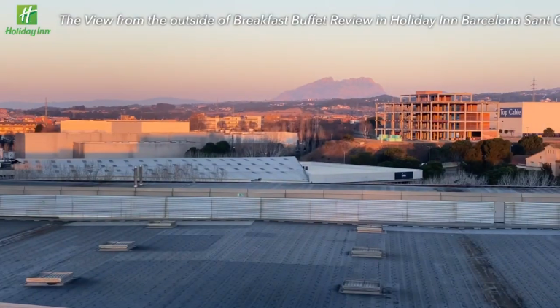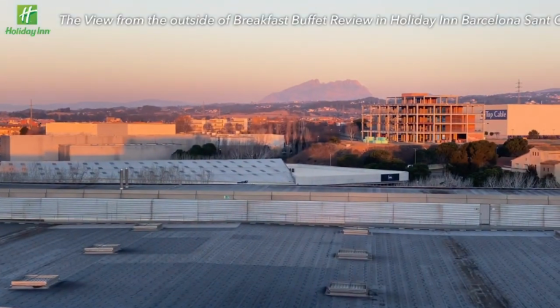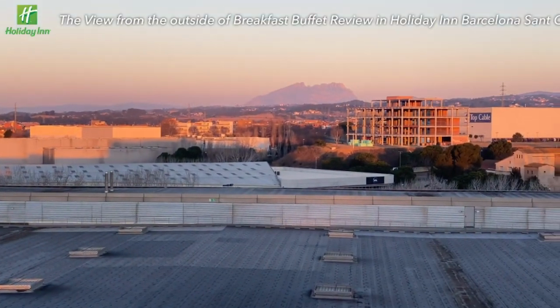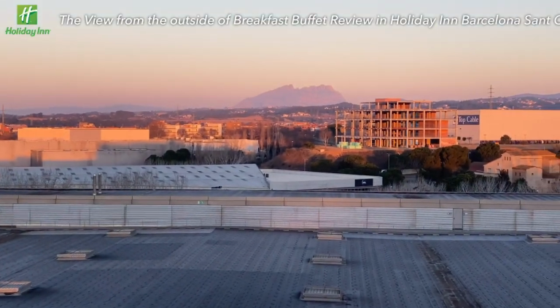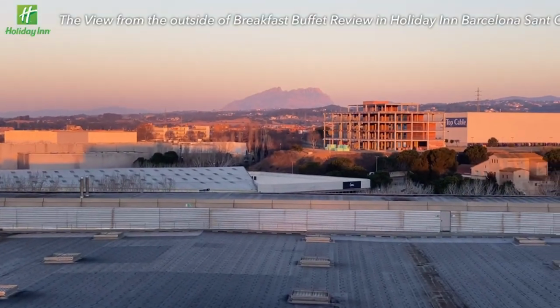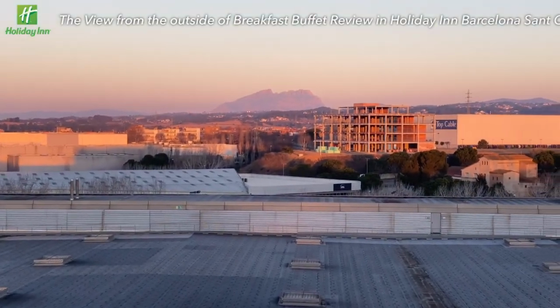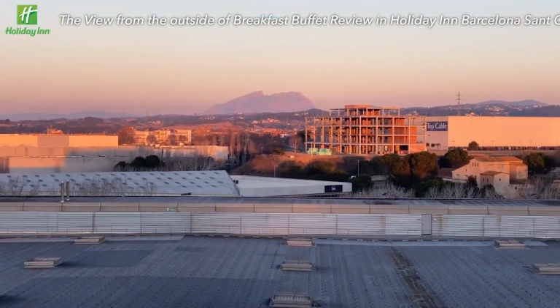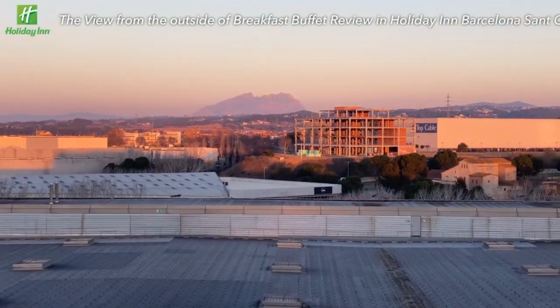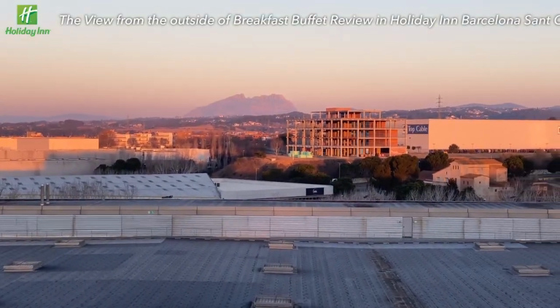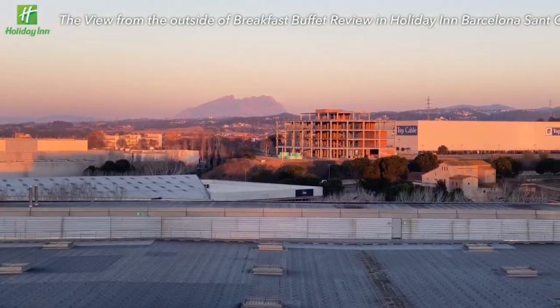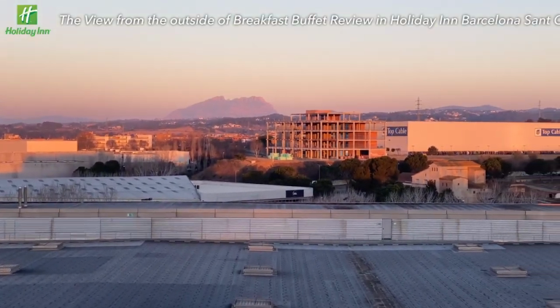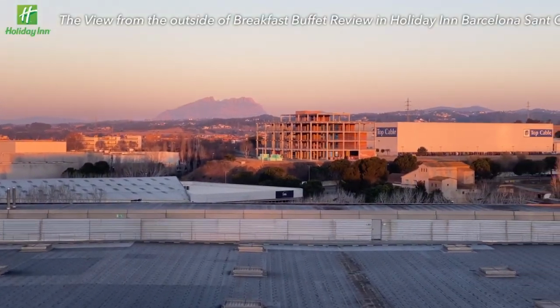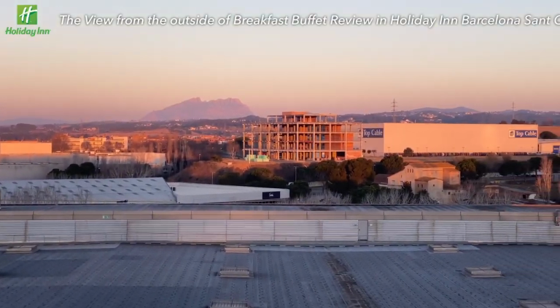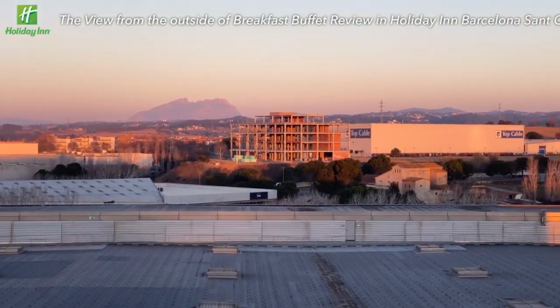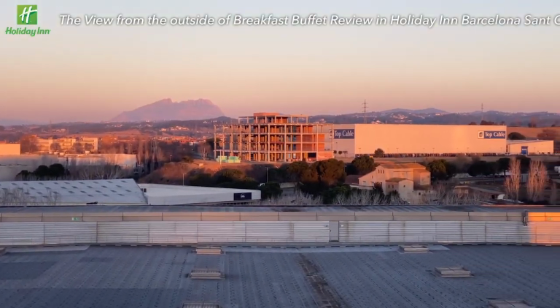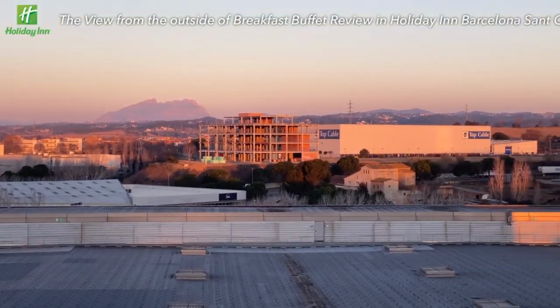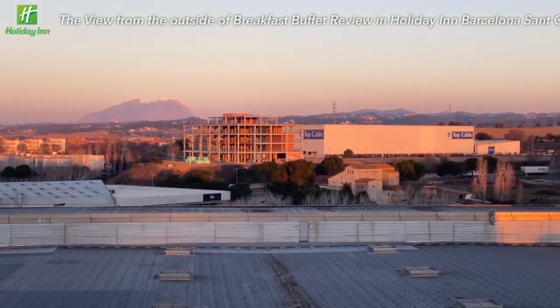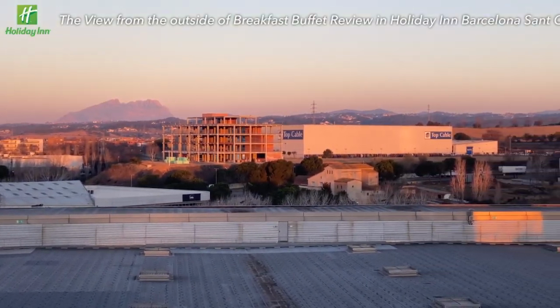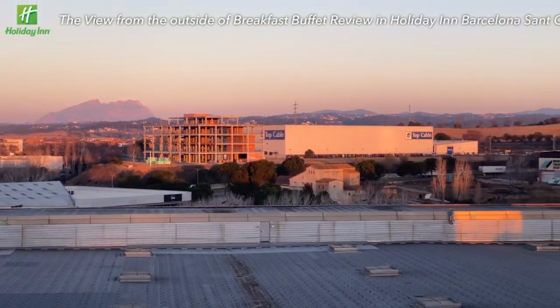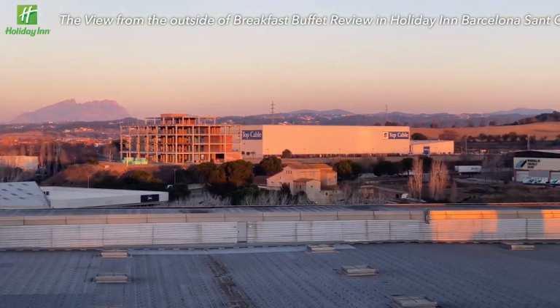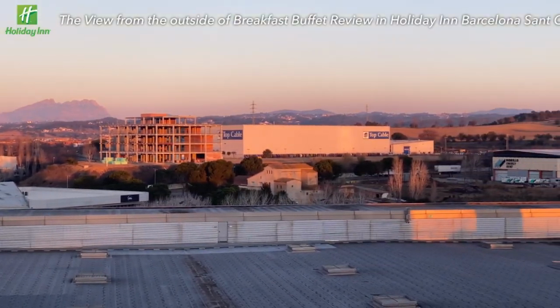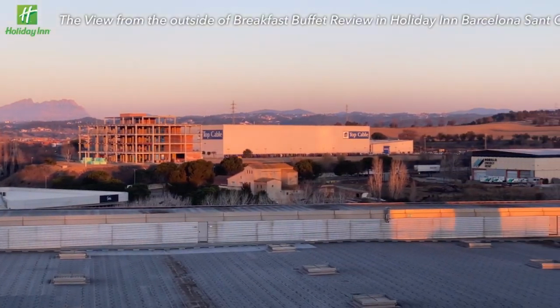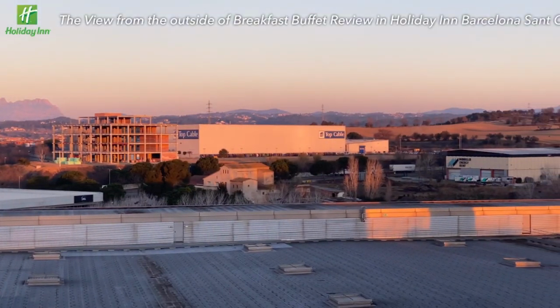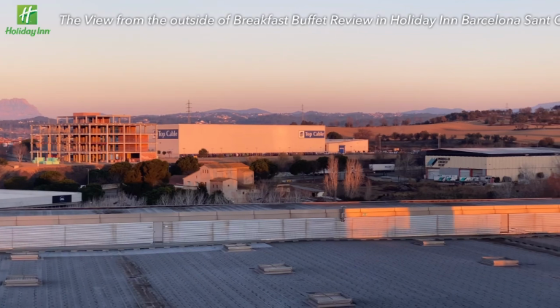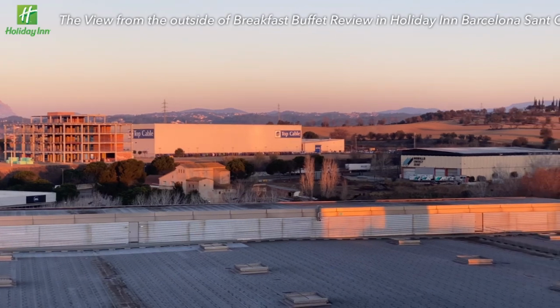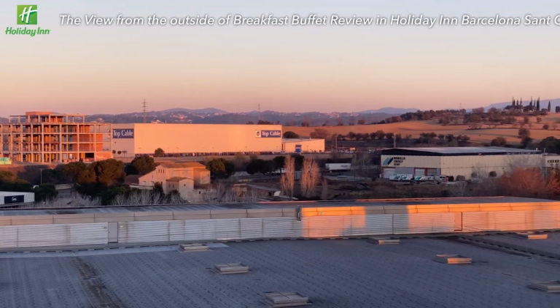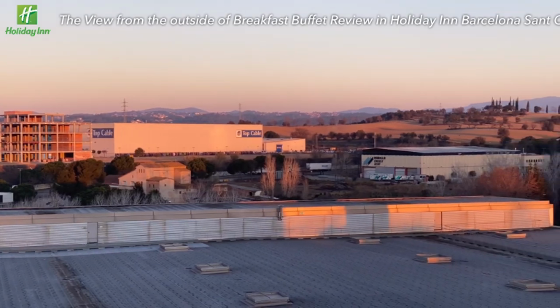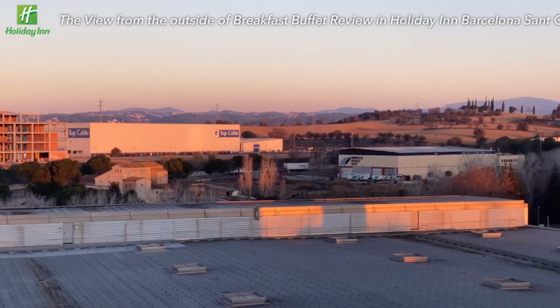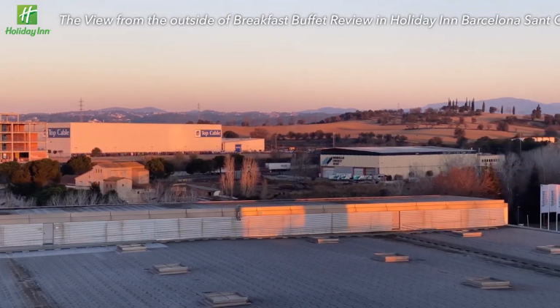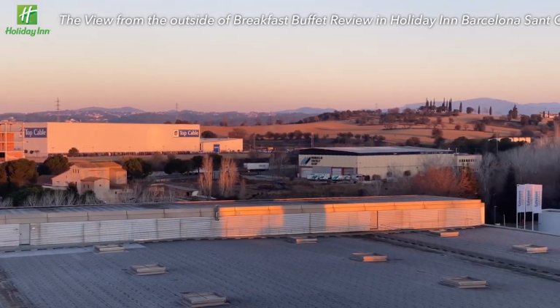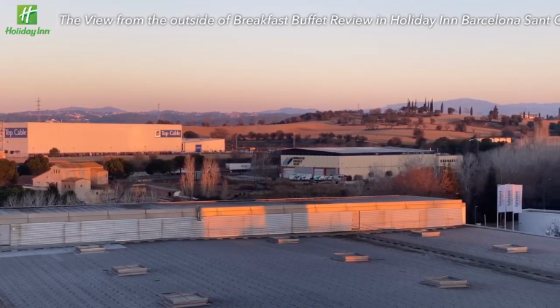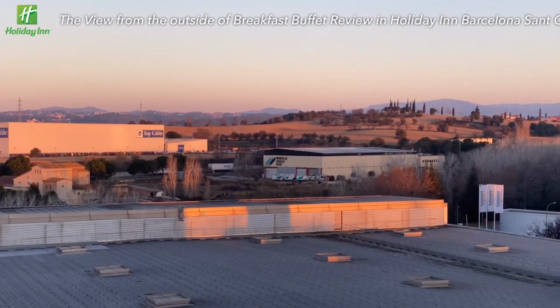Good morning, Sant Cugat! This place is quiet and feels relaxed for a short stay.